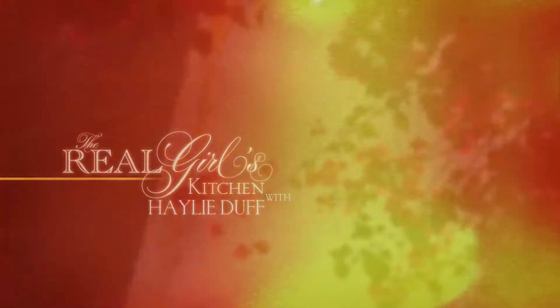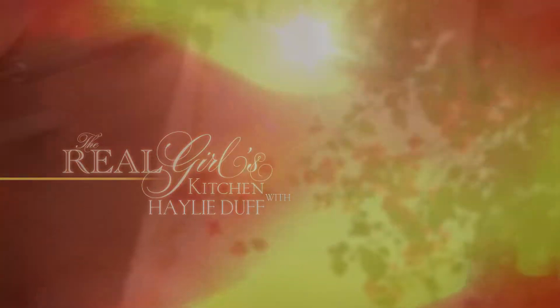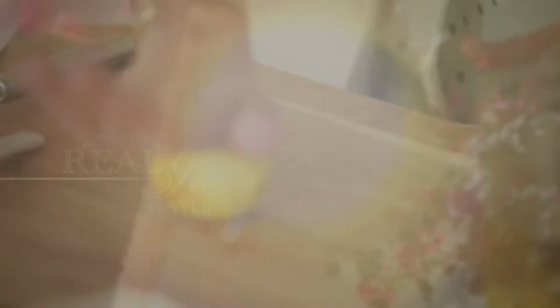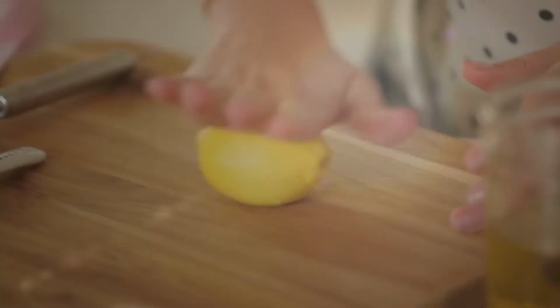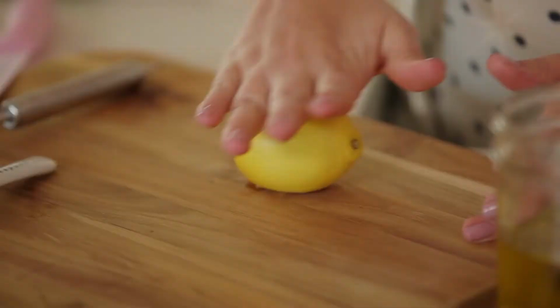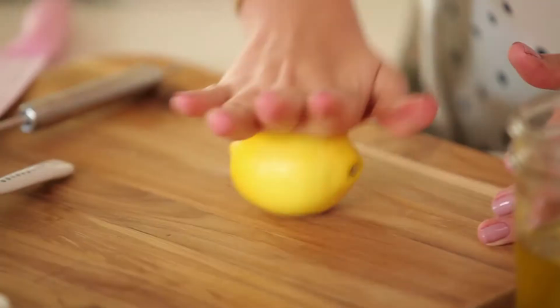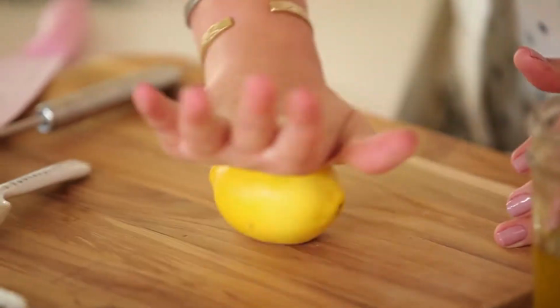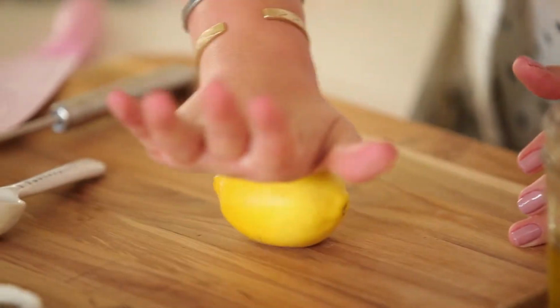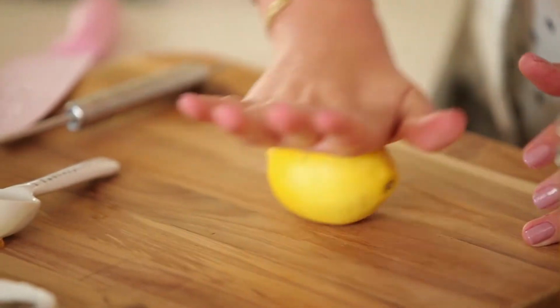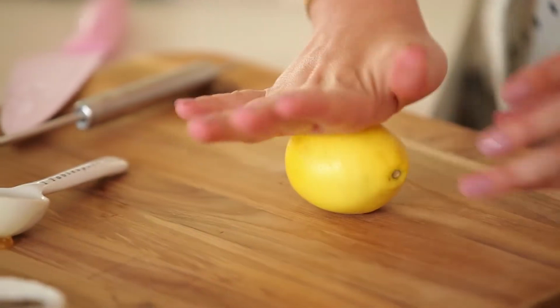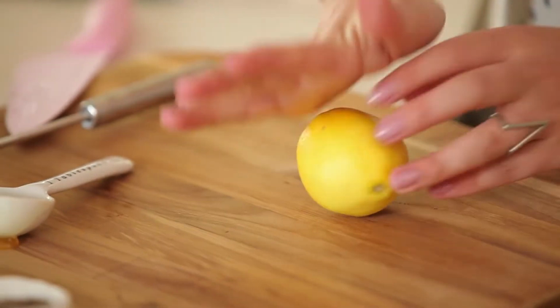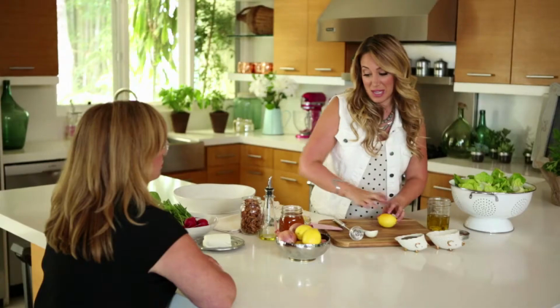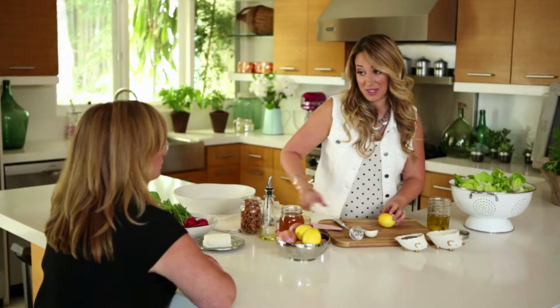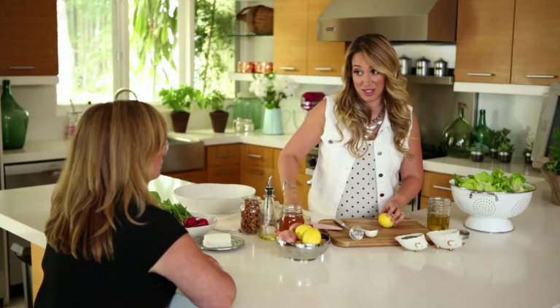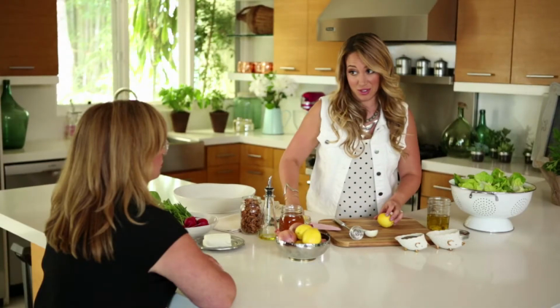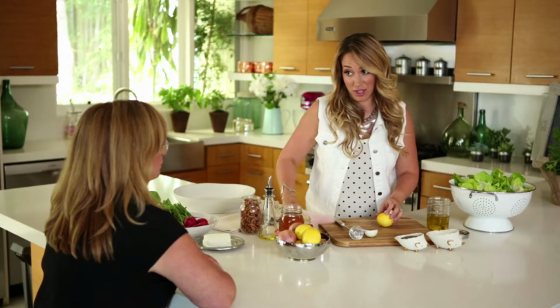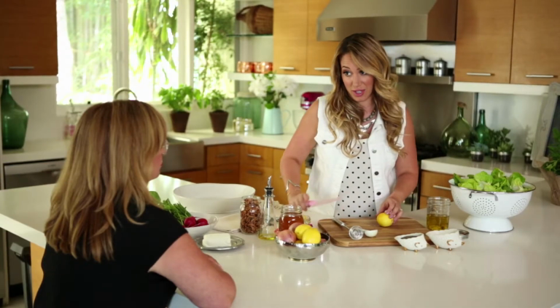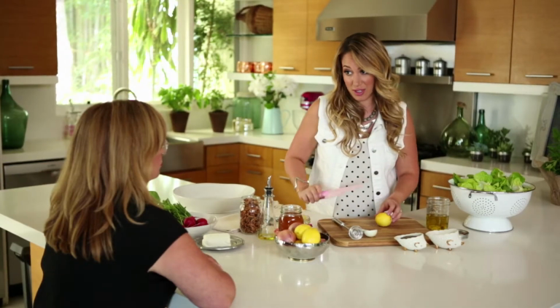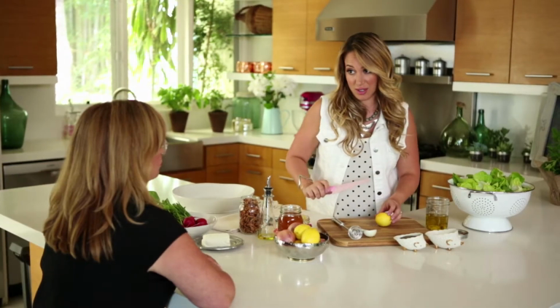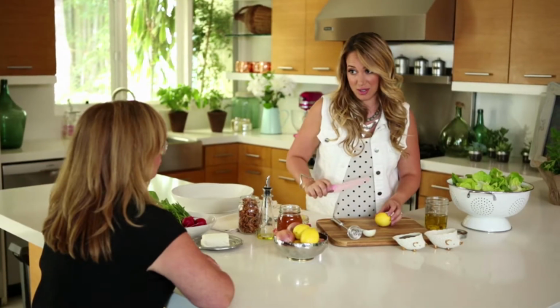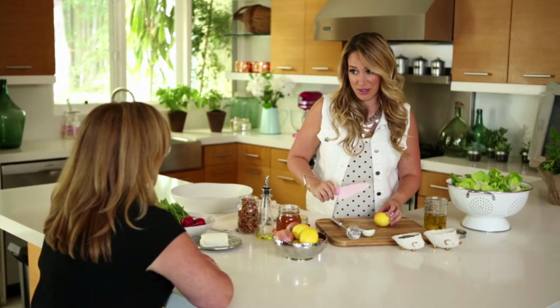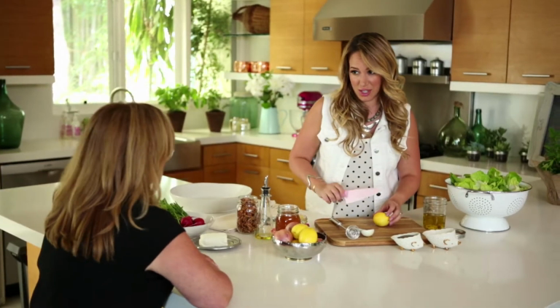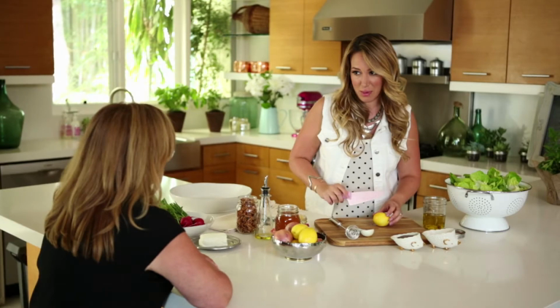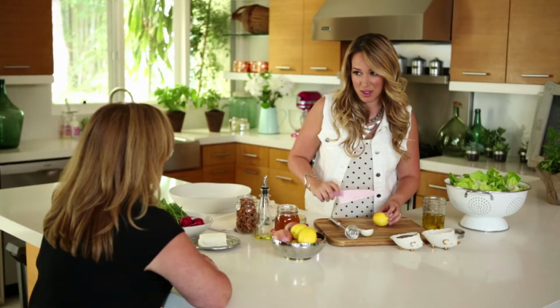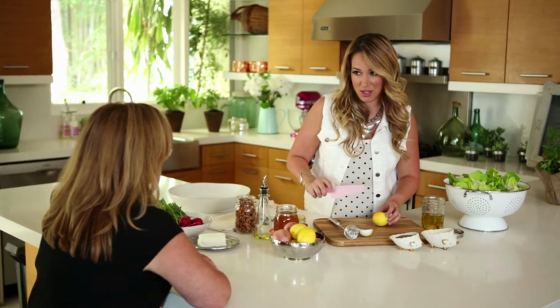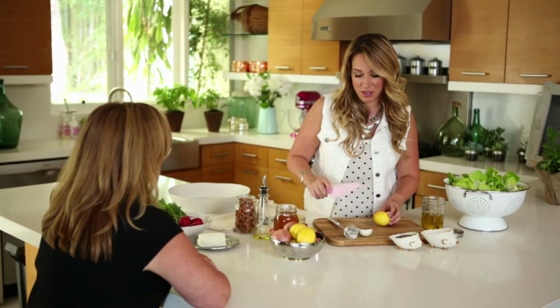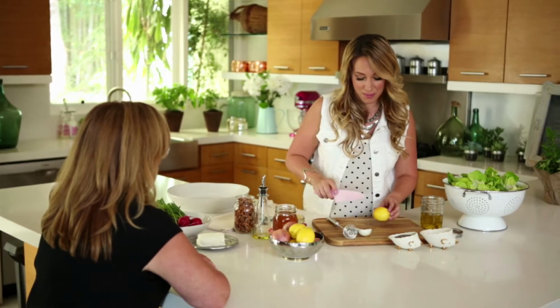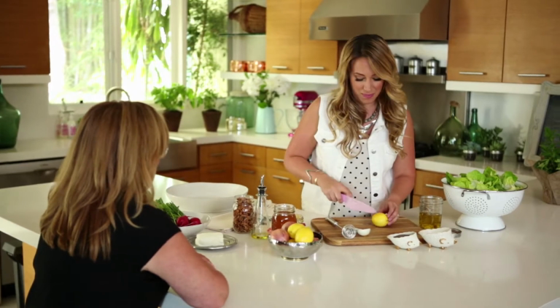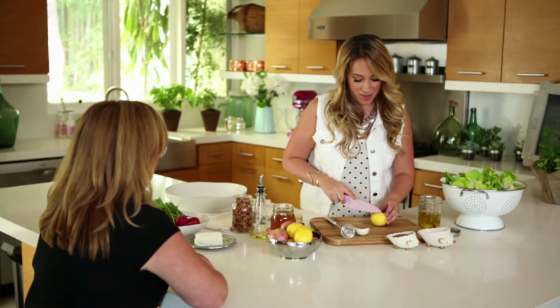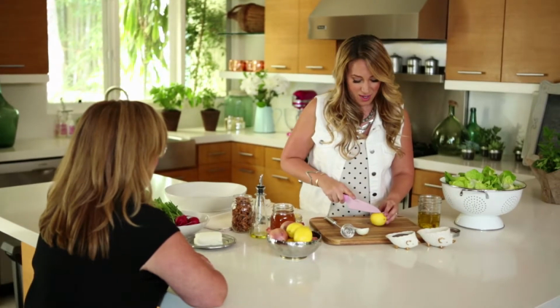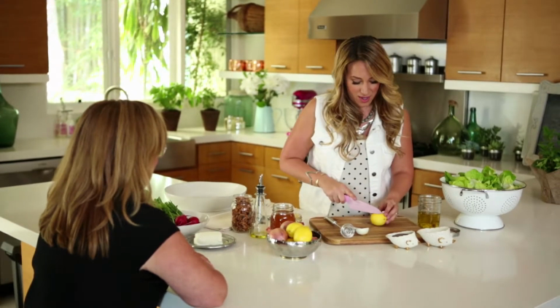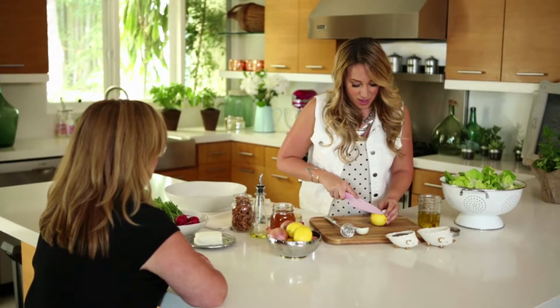You know I have a really good lemon slicing trick, right? Did I ever tell you about this? No, but I'm anxious.